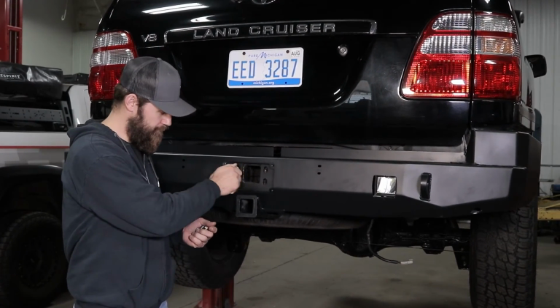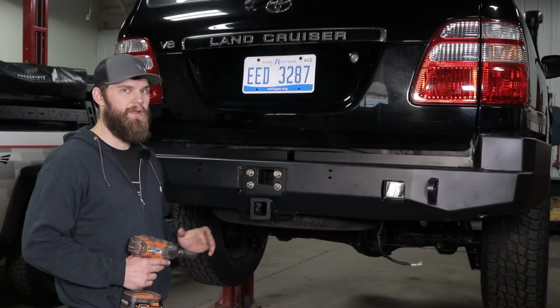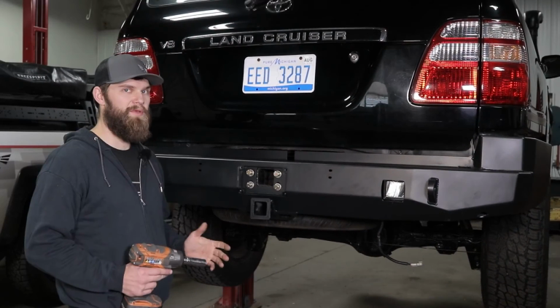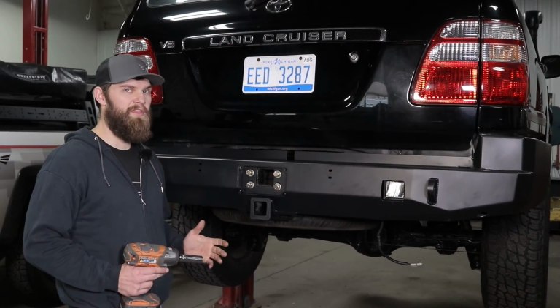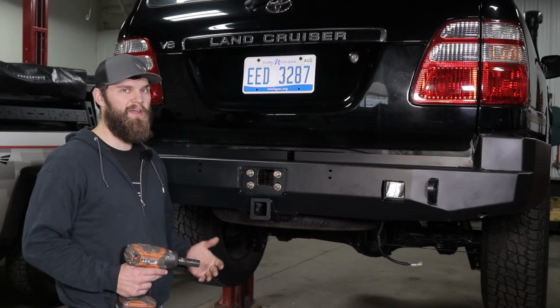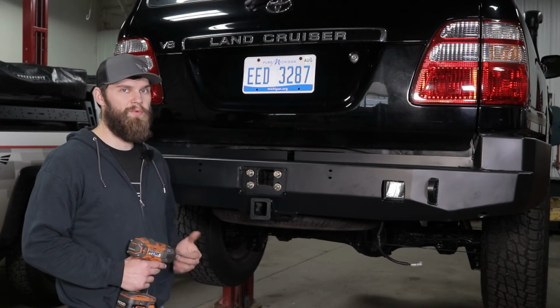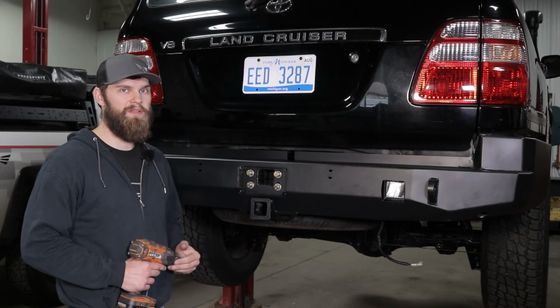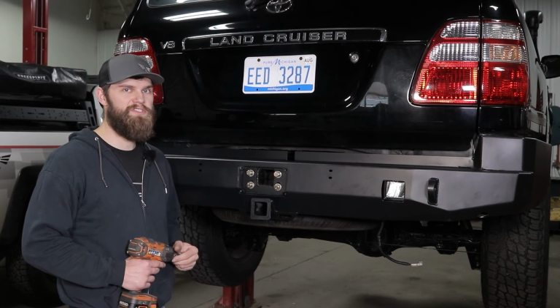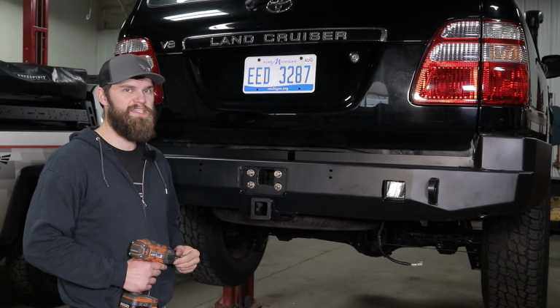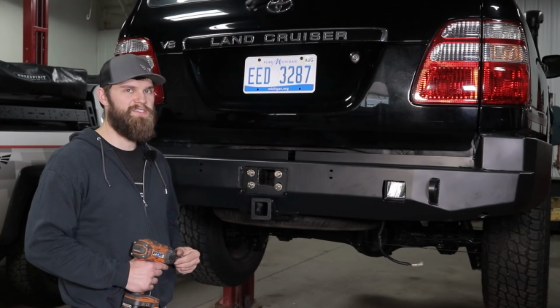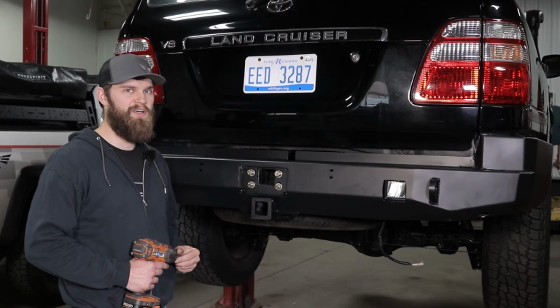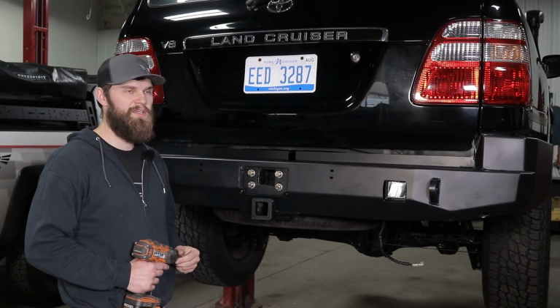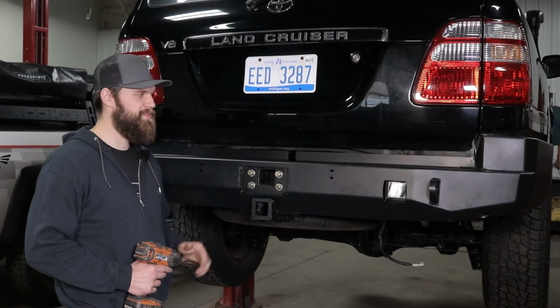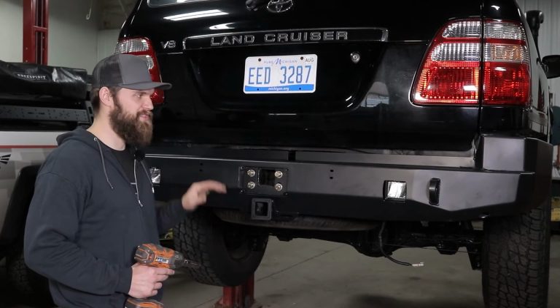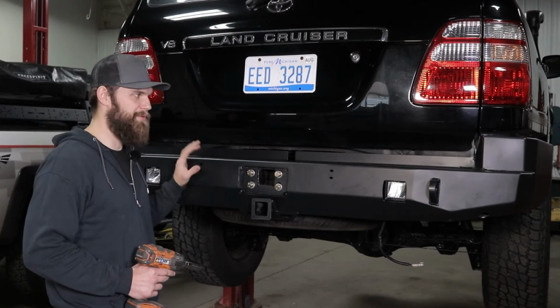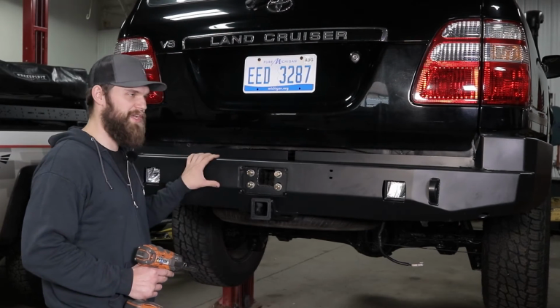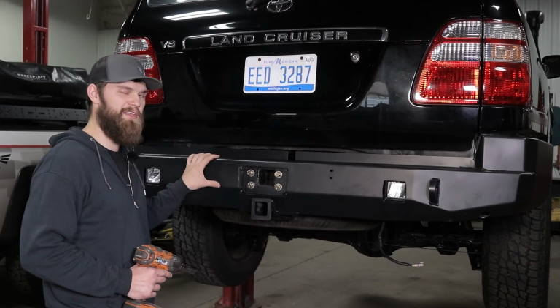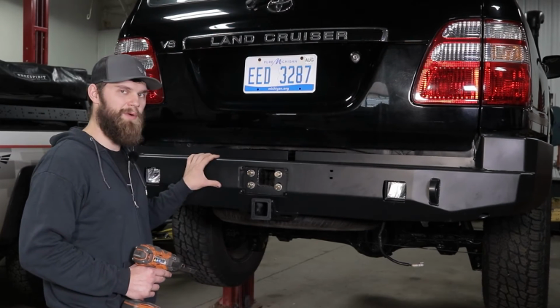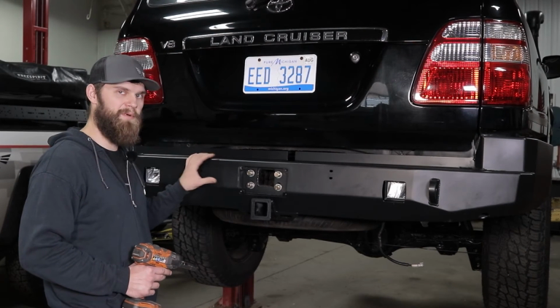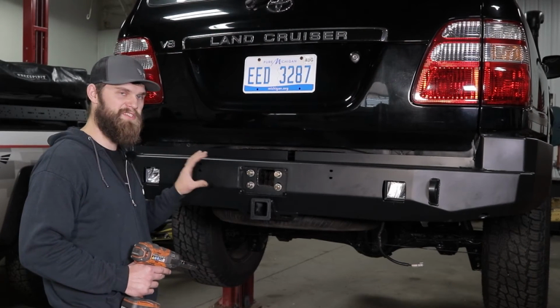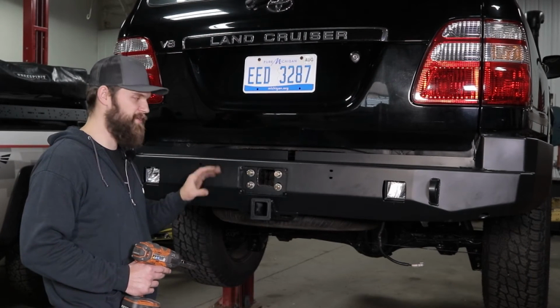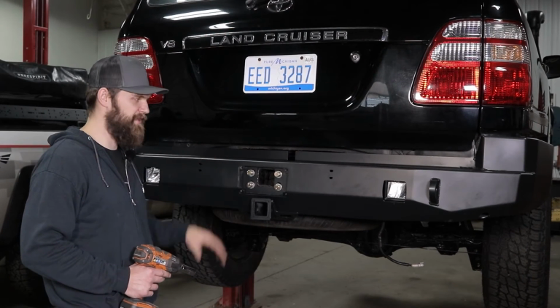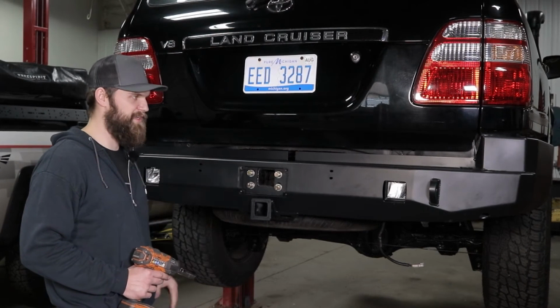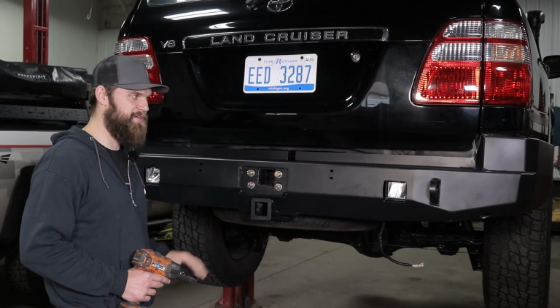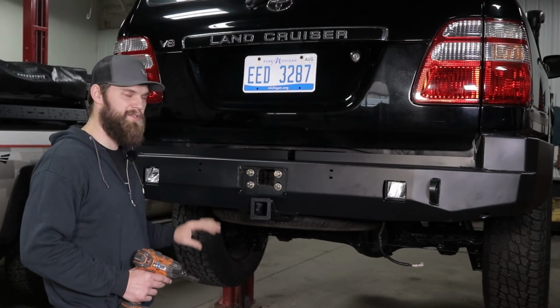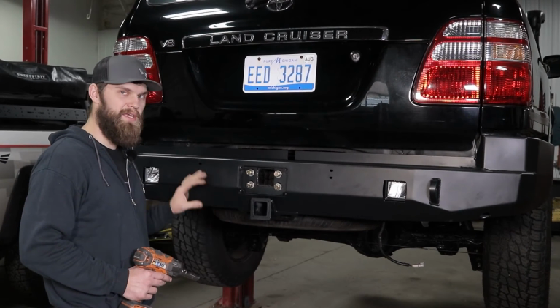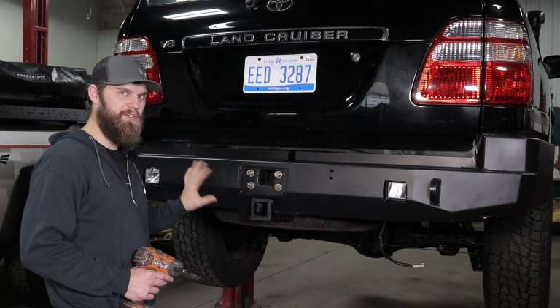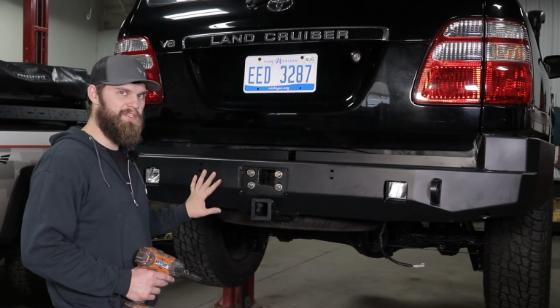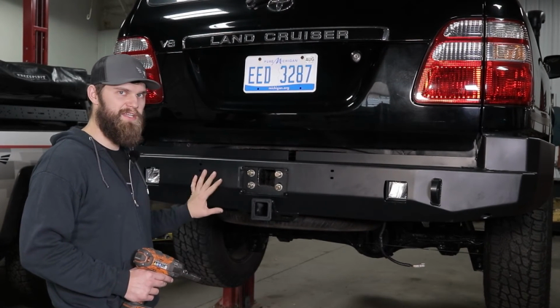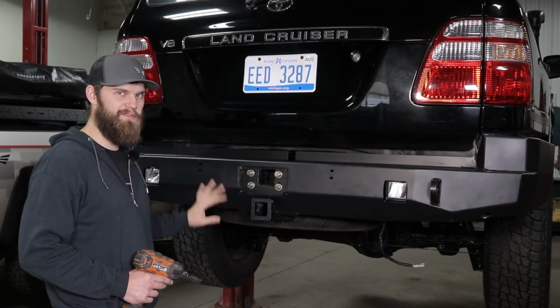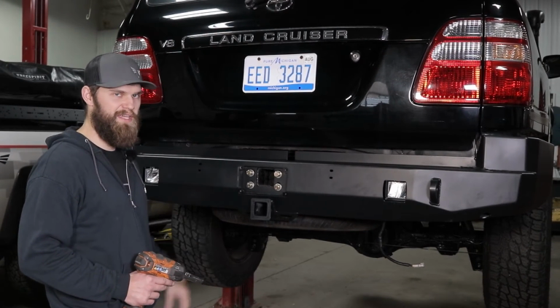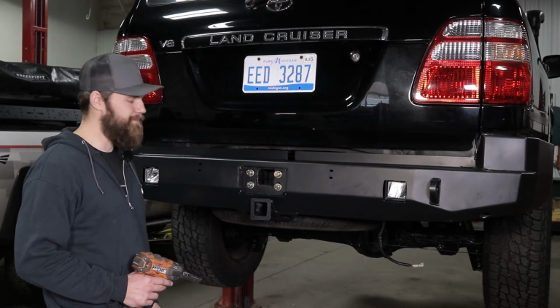All right, with all that hardware loosely installed, just double check that your bumper is centered on the vehicle and you can tighten everything up.